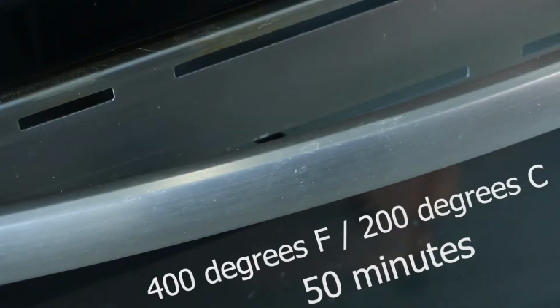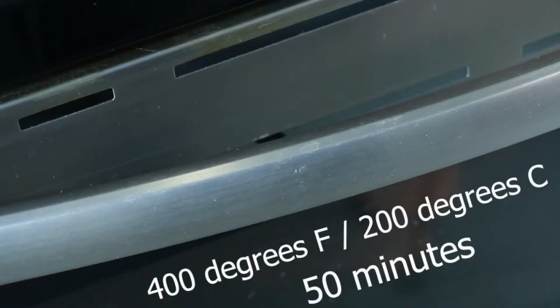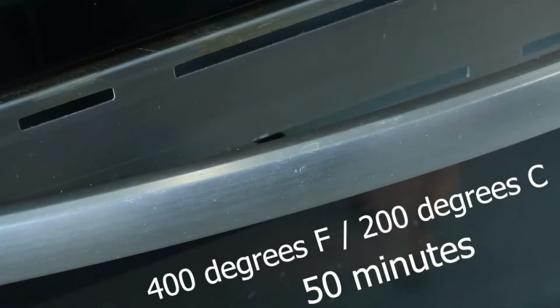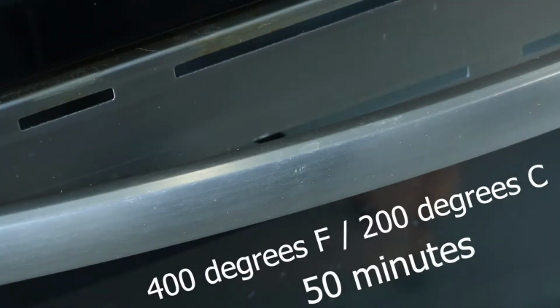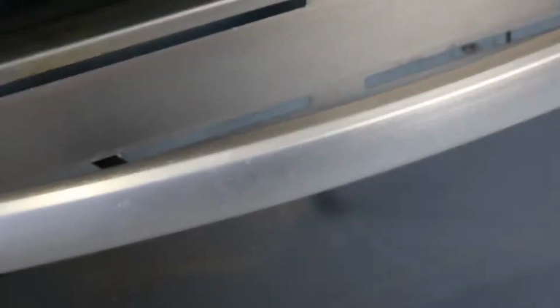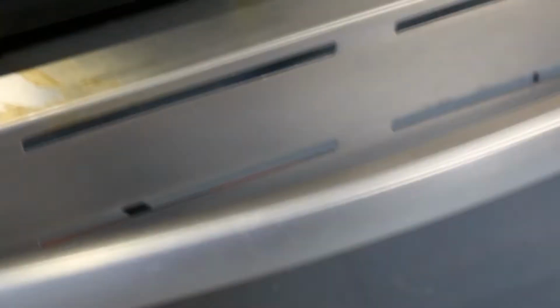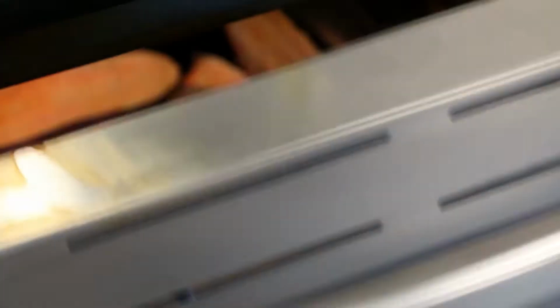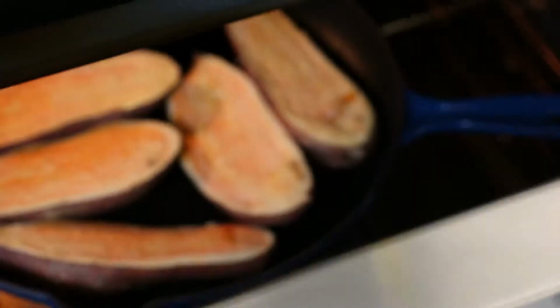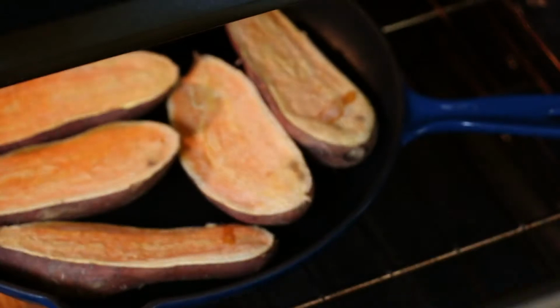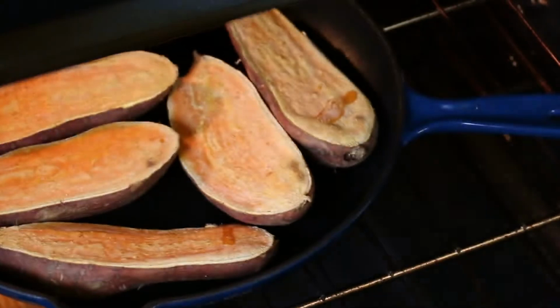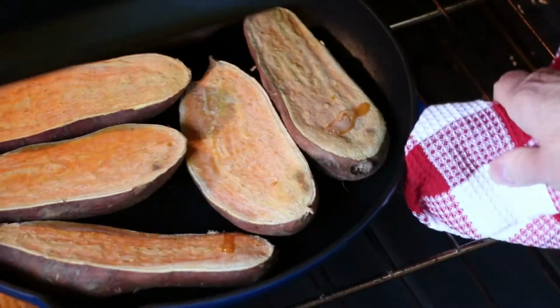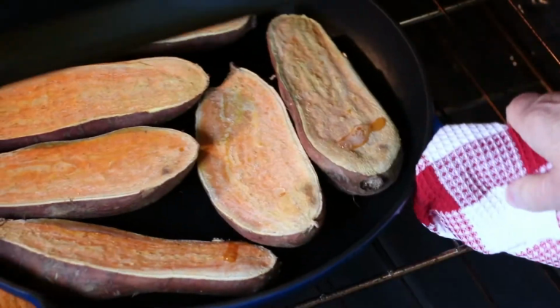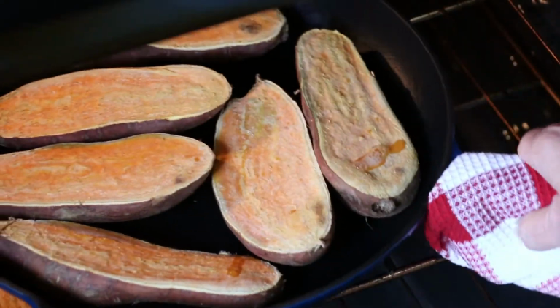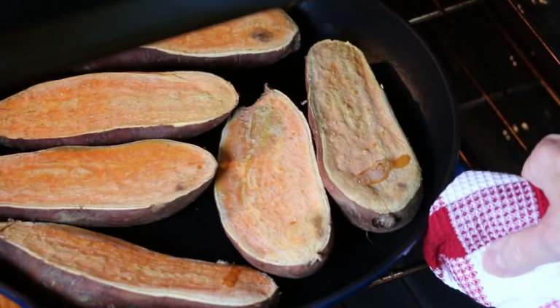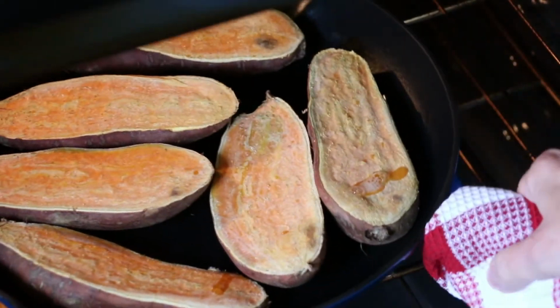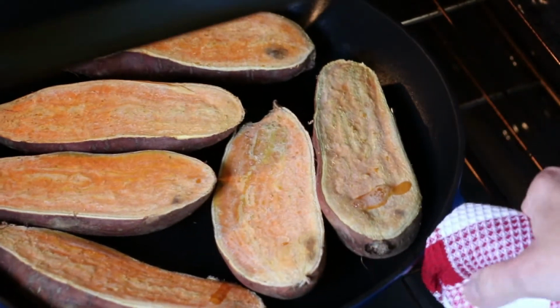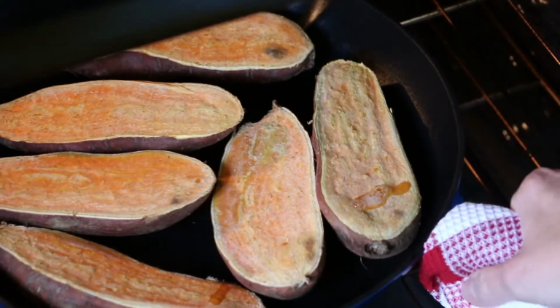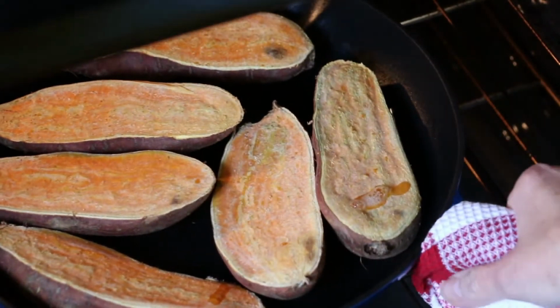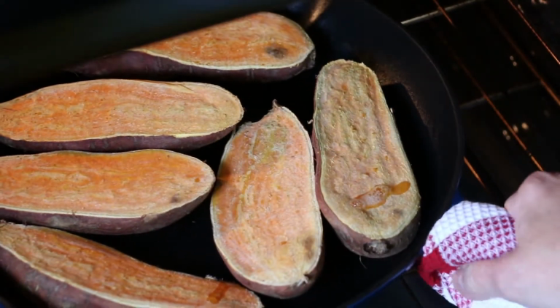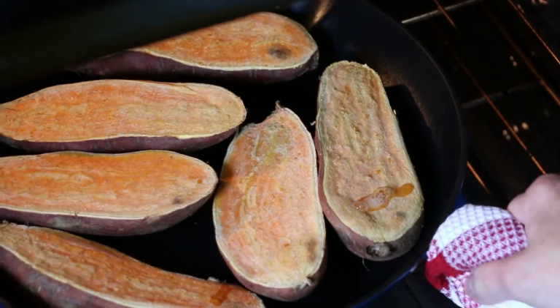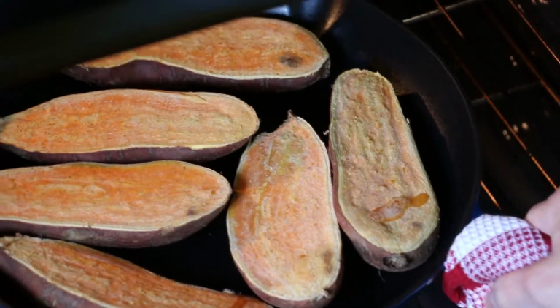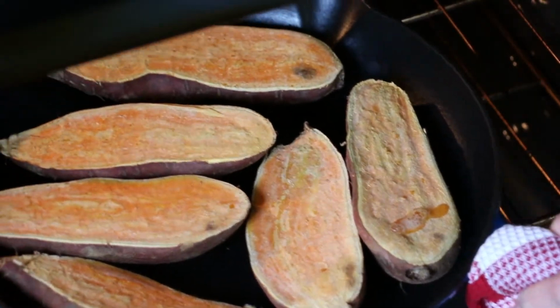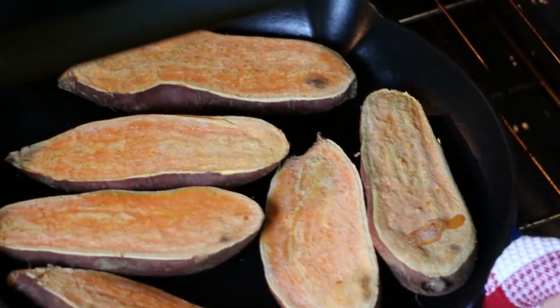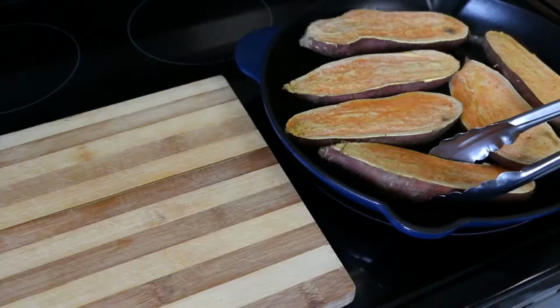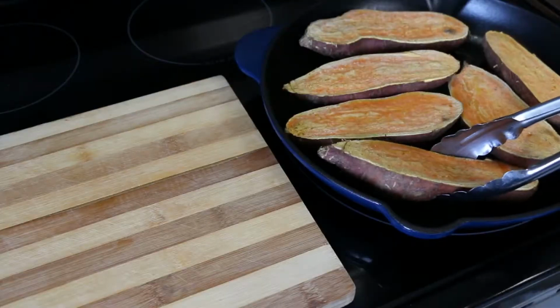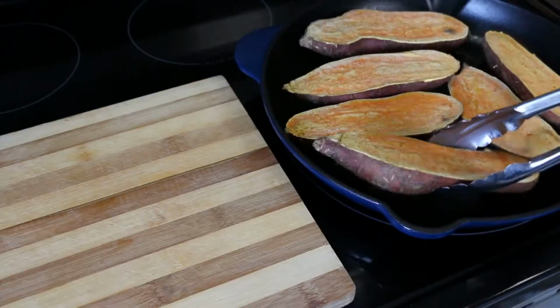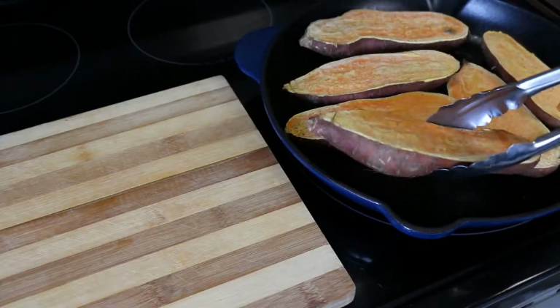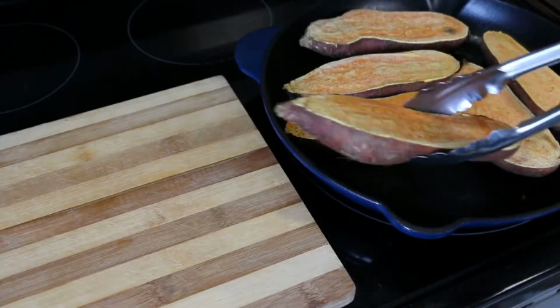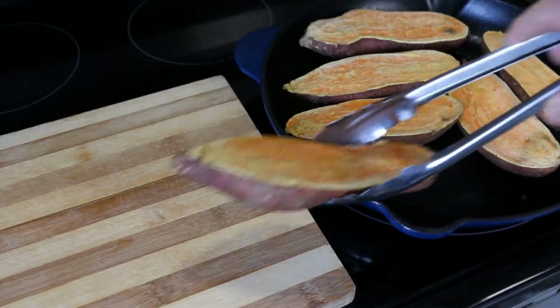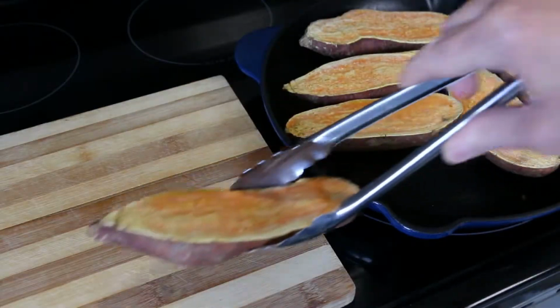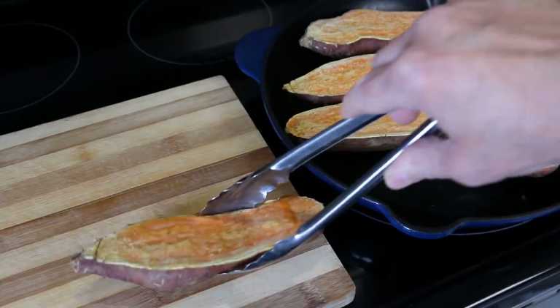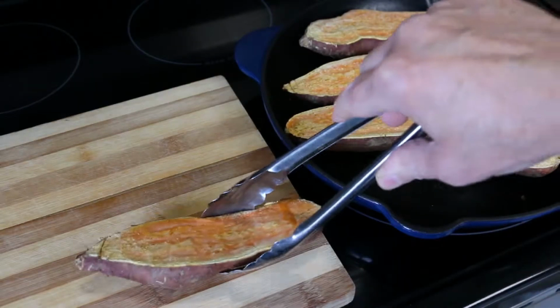Transfer your skillet from your oven to your stovetop and set your baked sweet potato aside.